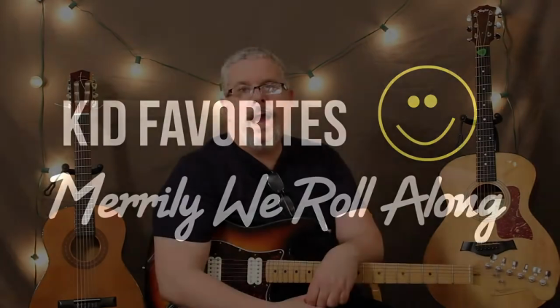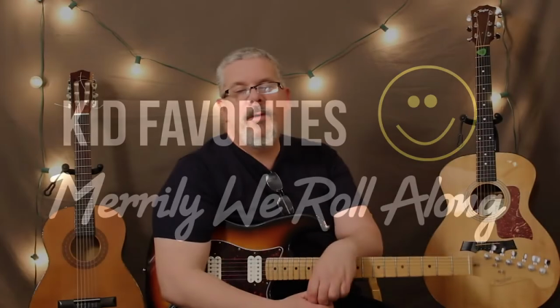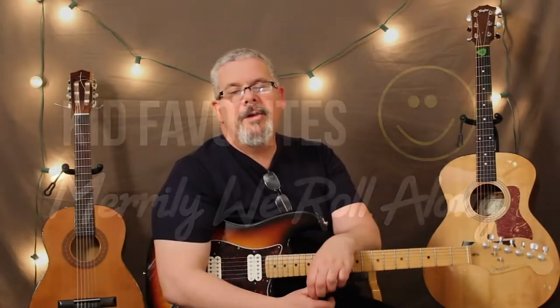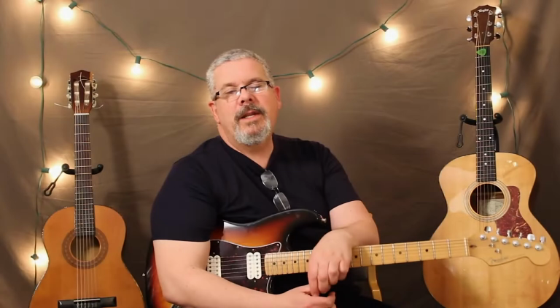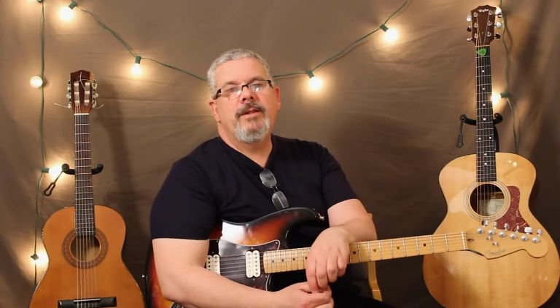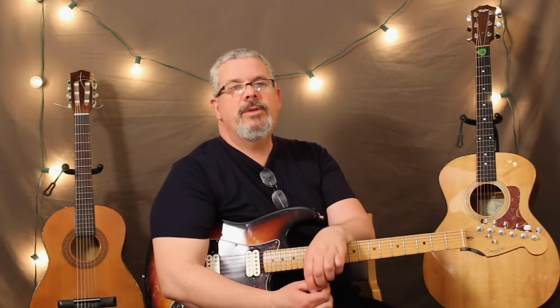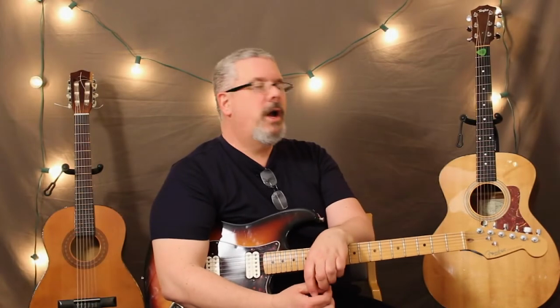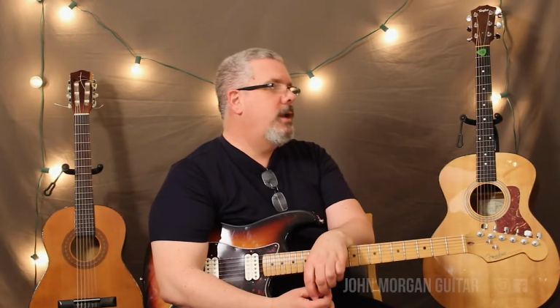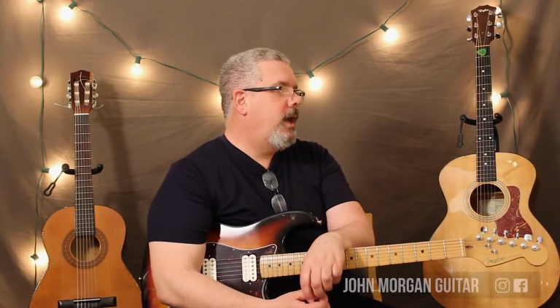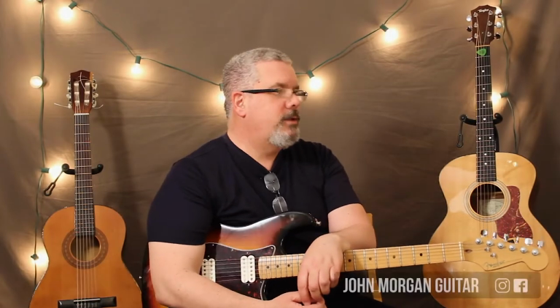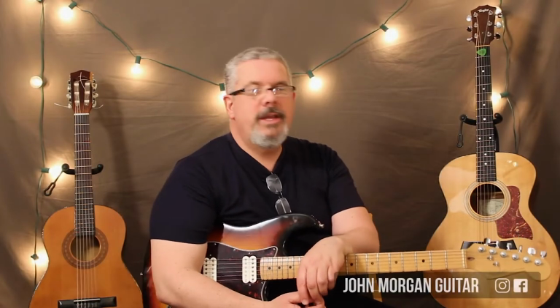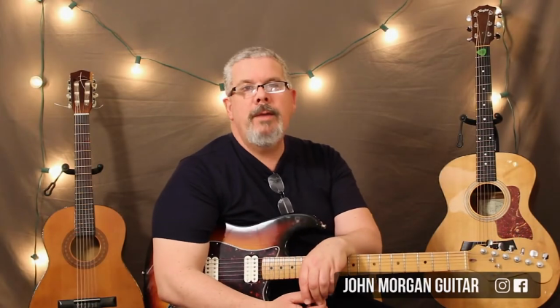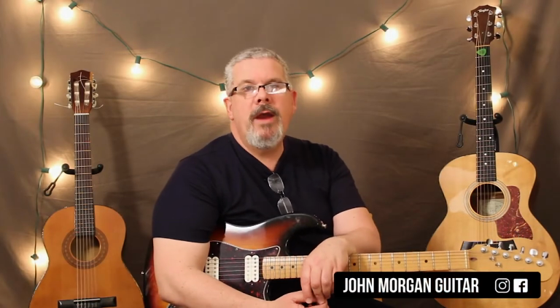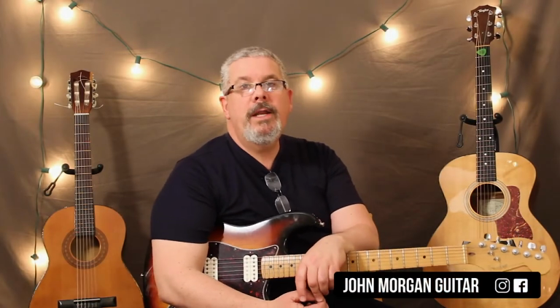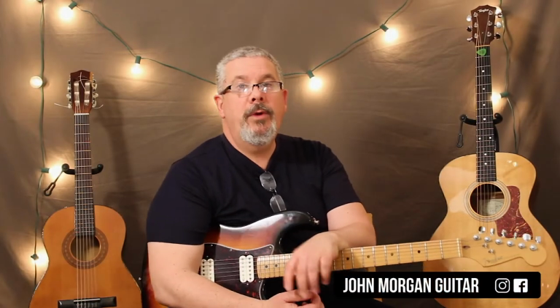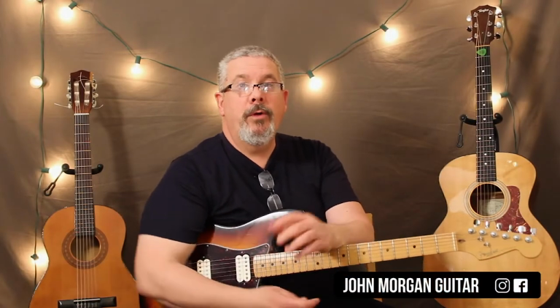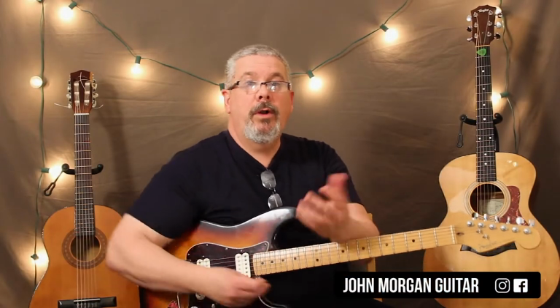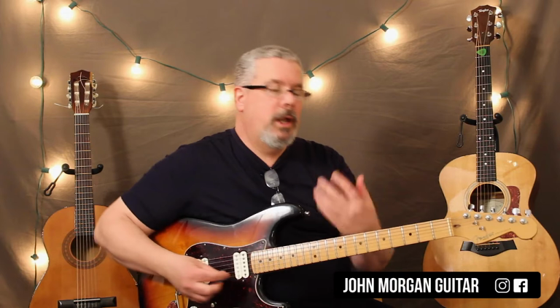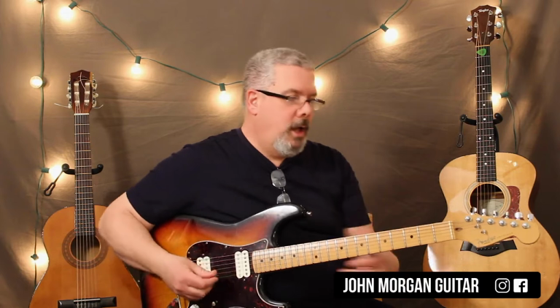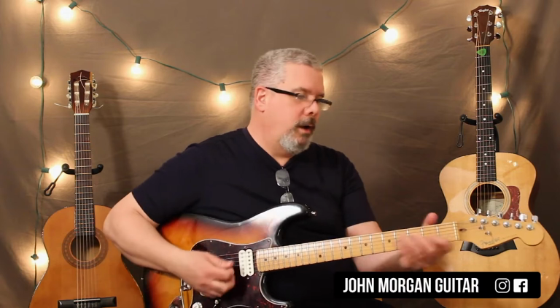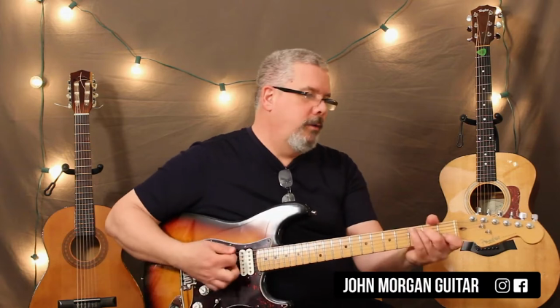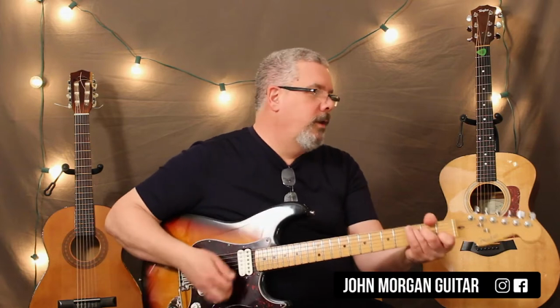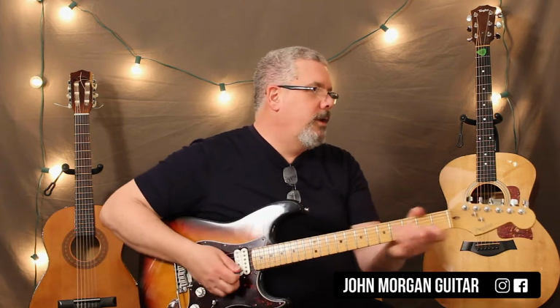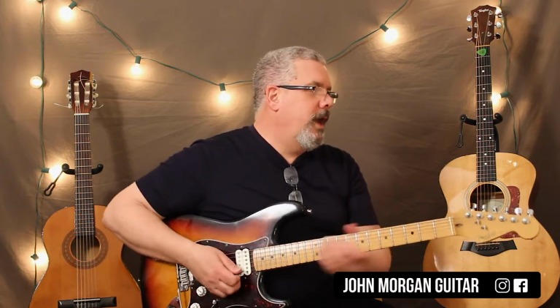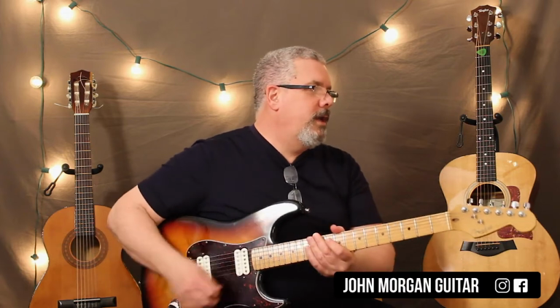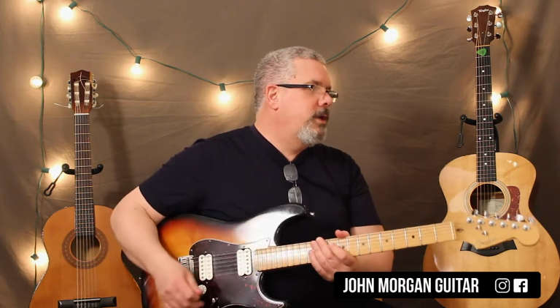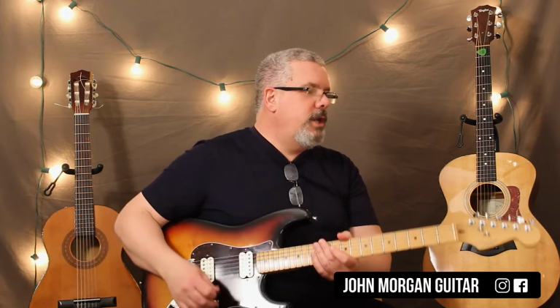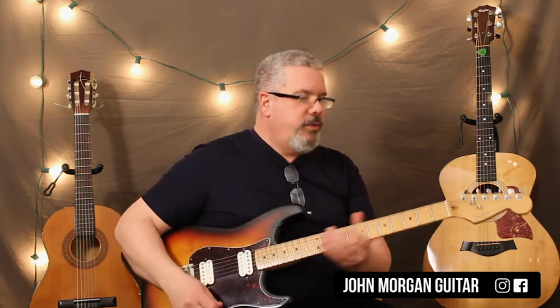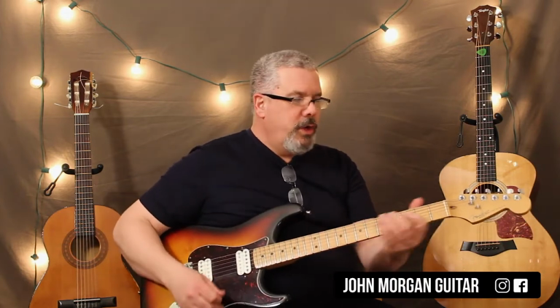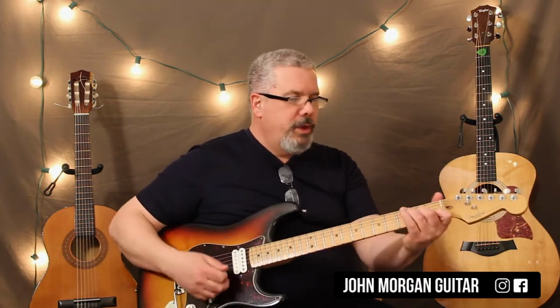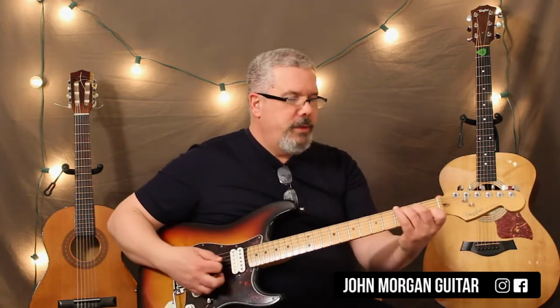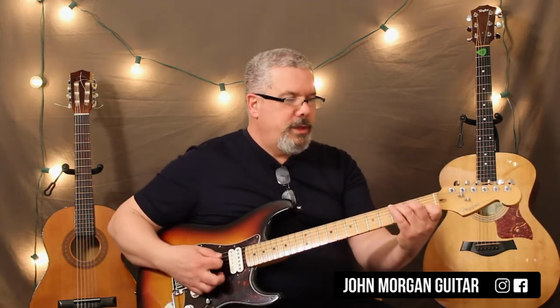Hi, welcome to Lessons with John. Today, merrily we roll along. You're going to need three chords for this.